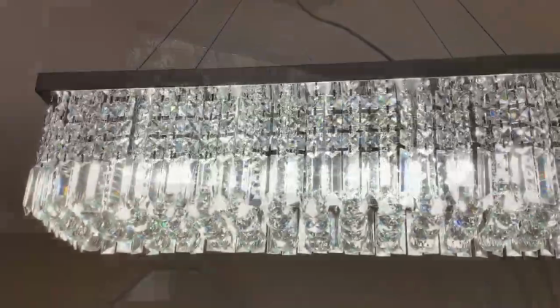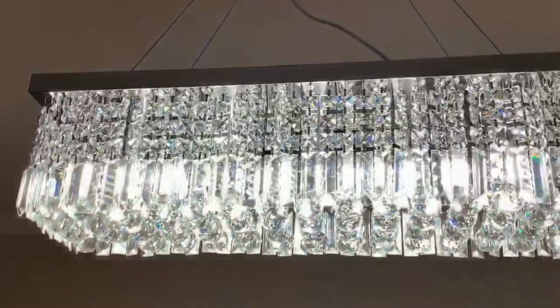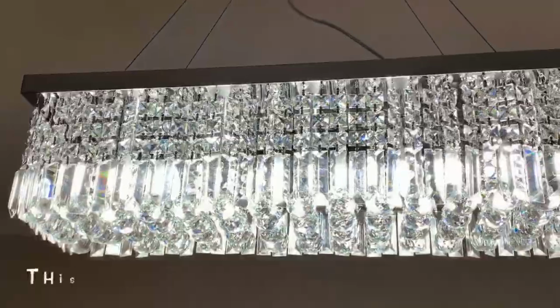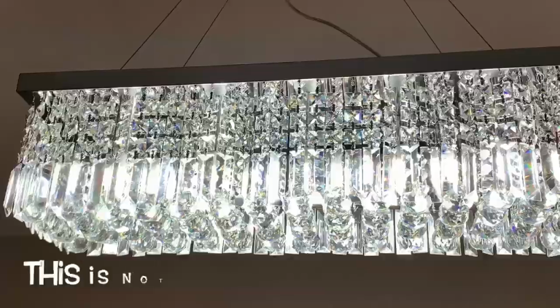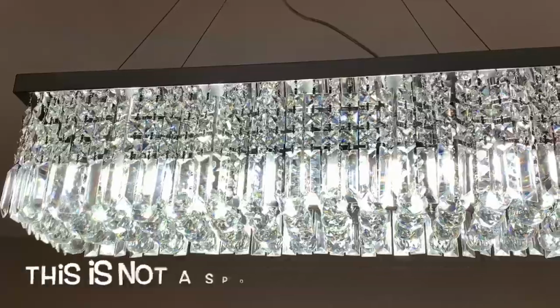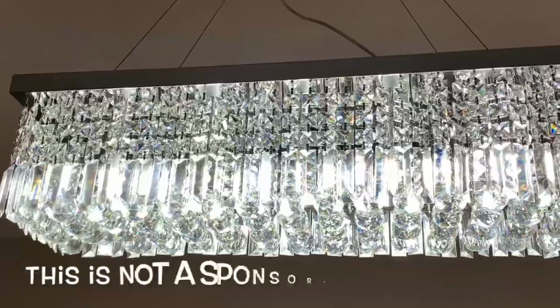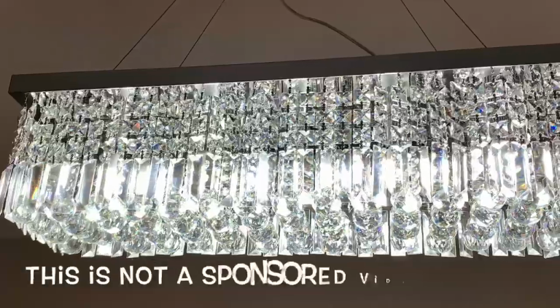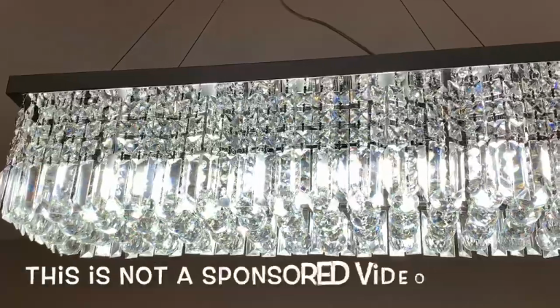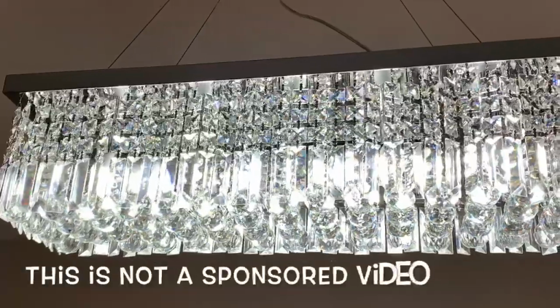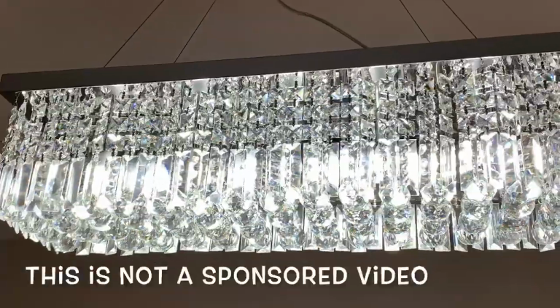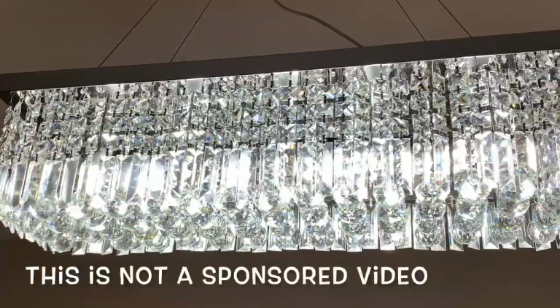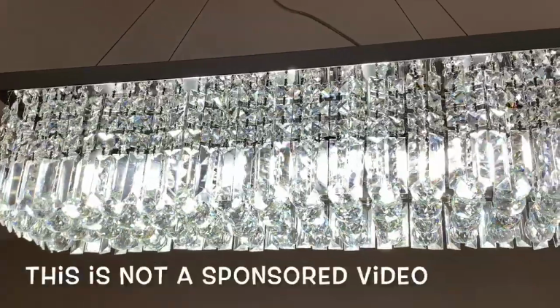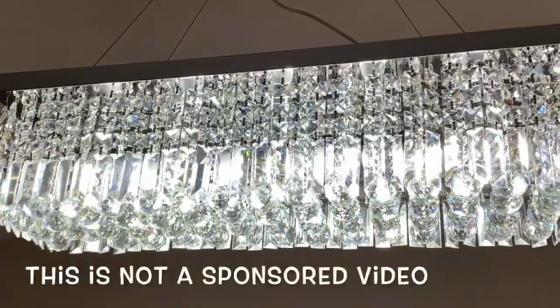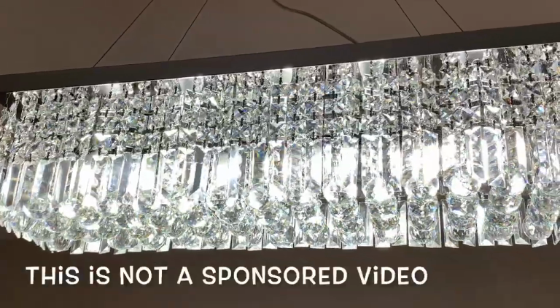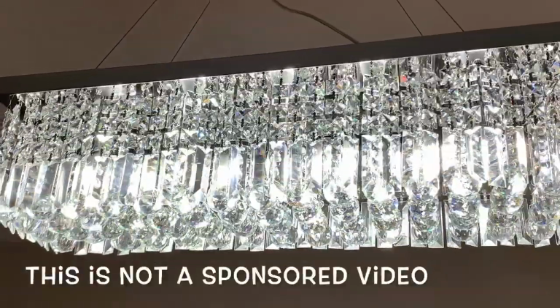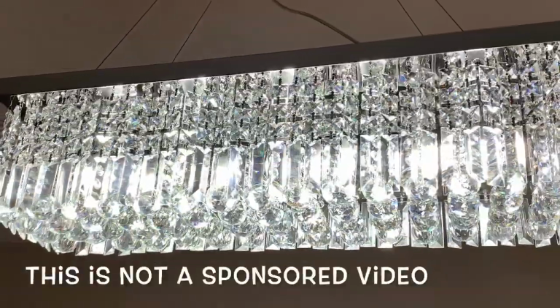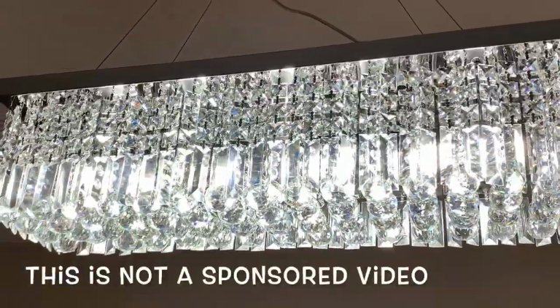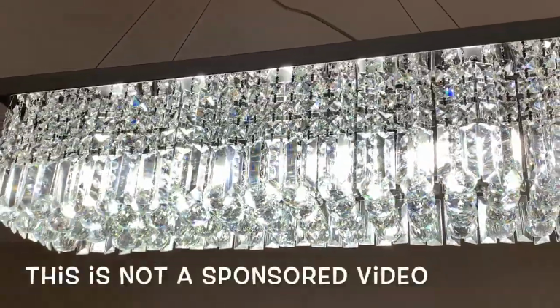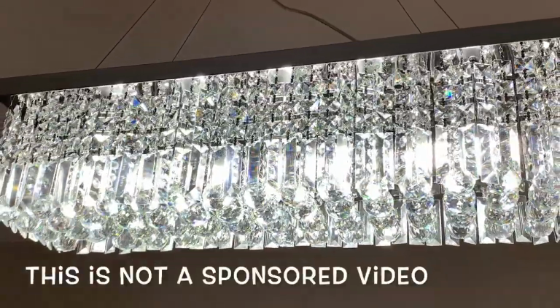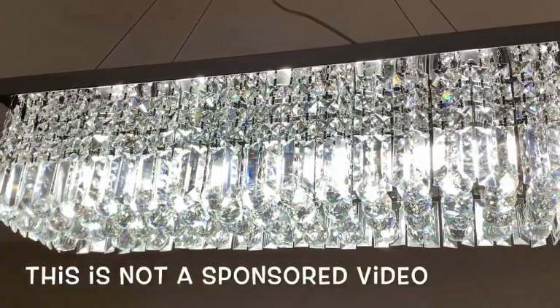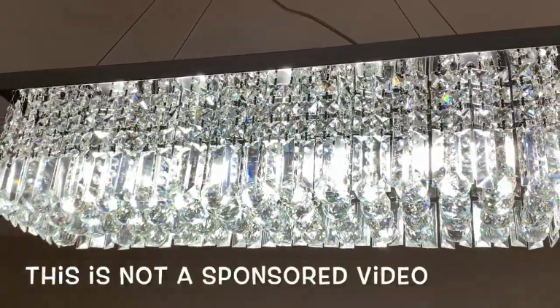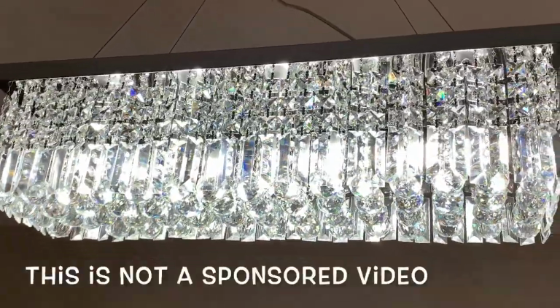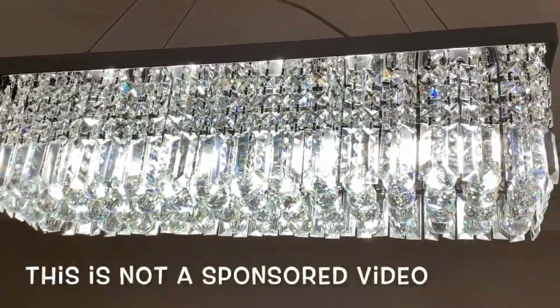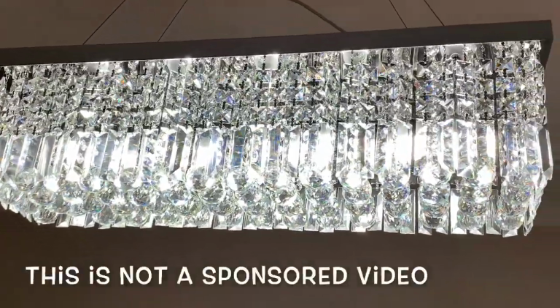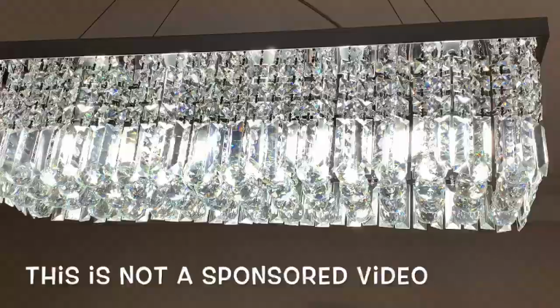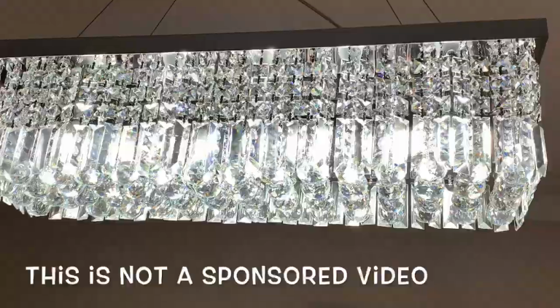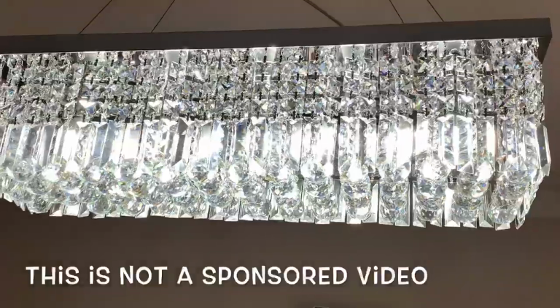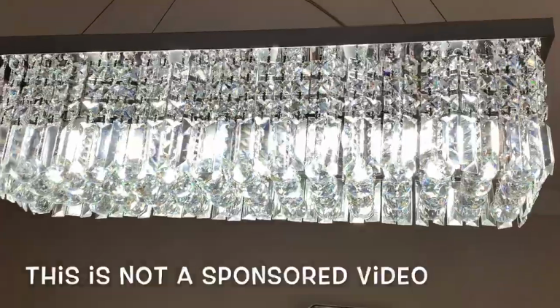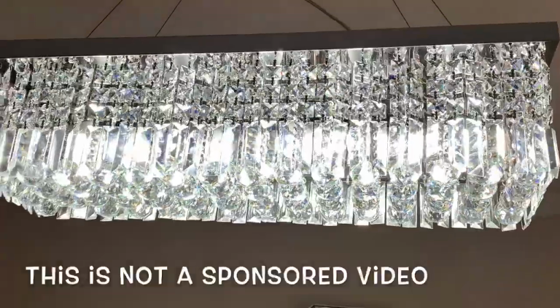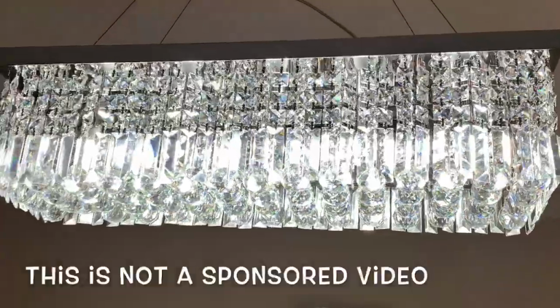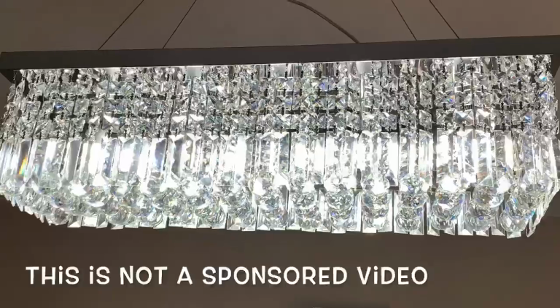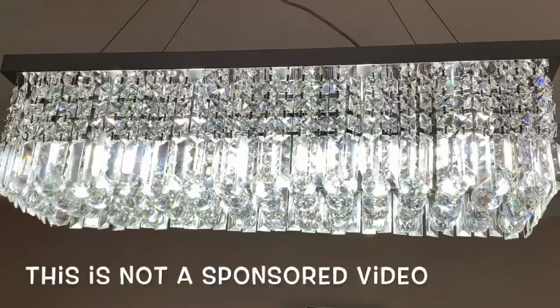If you're interested in a similar upgrade, I'll leave a link to the chandelier in the description box below.